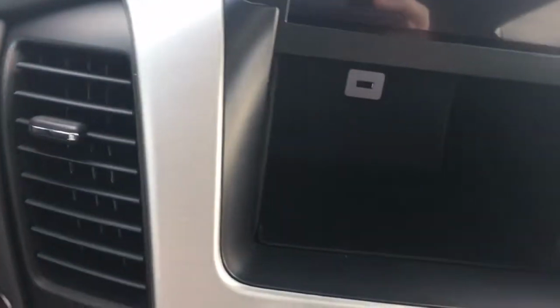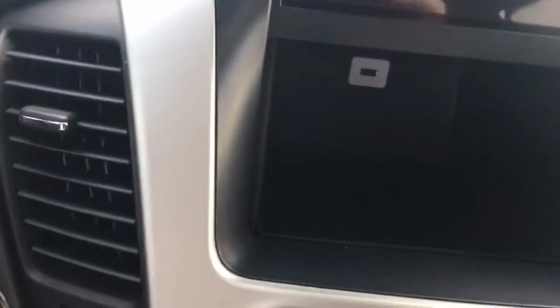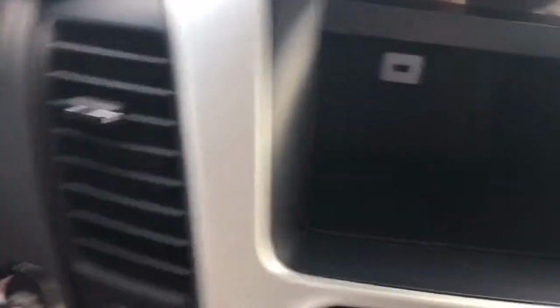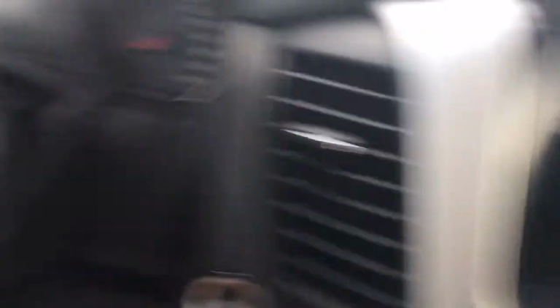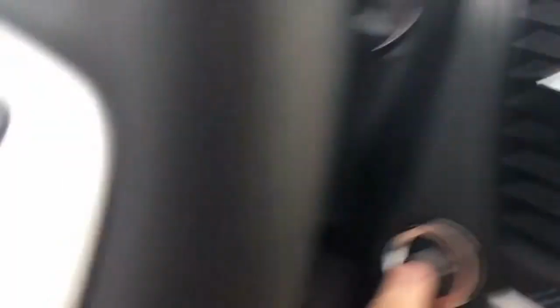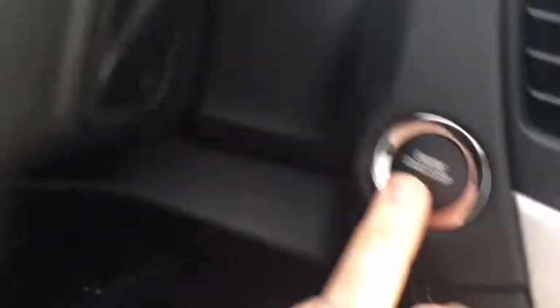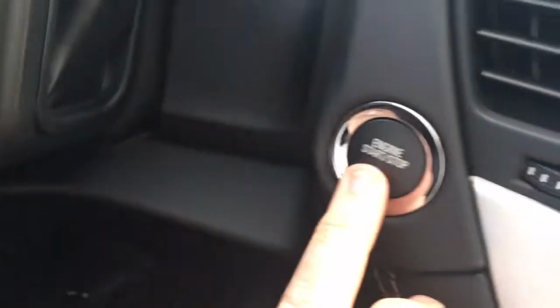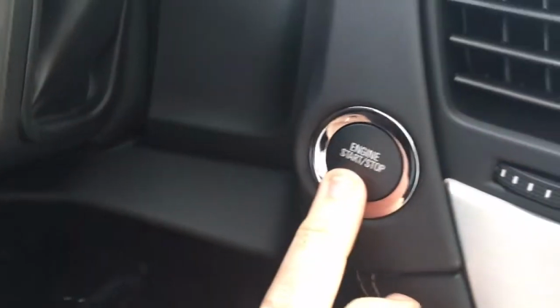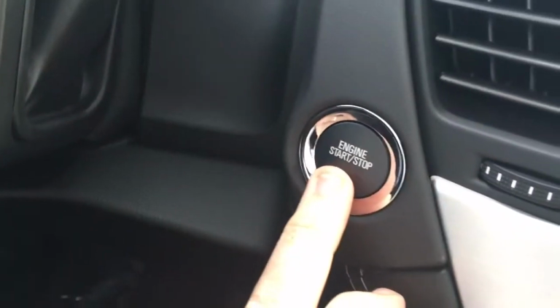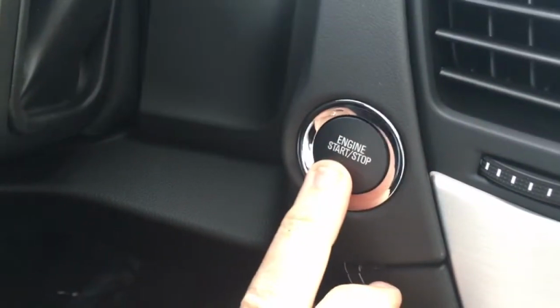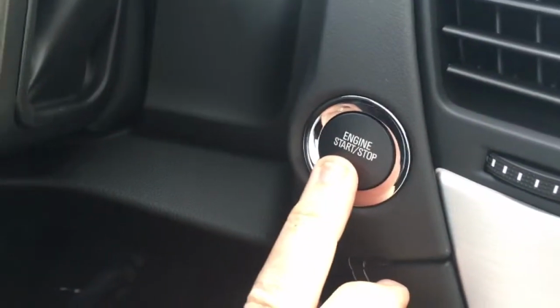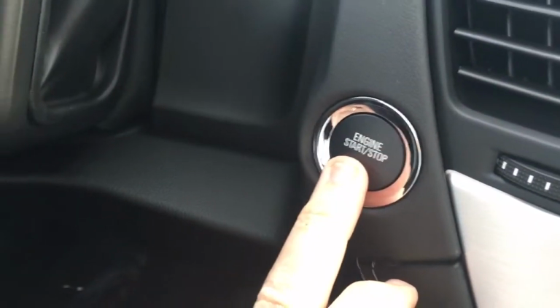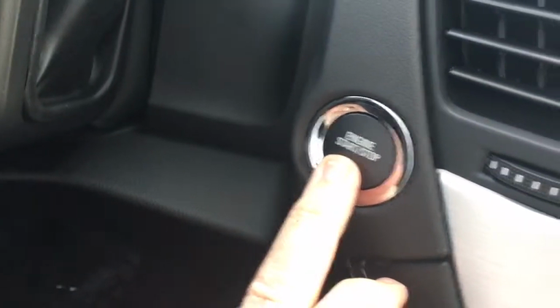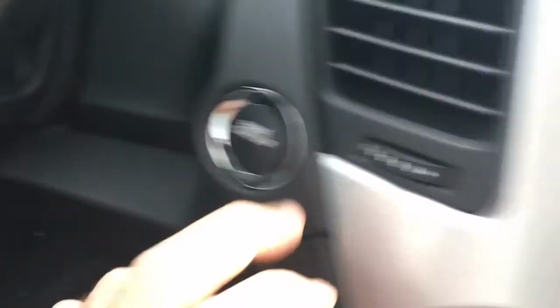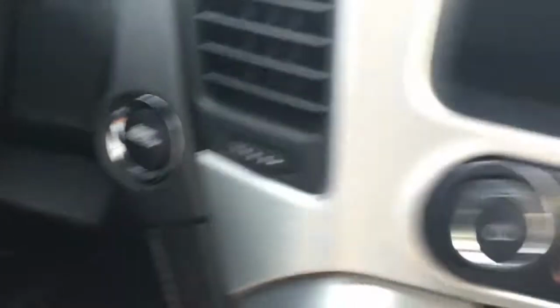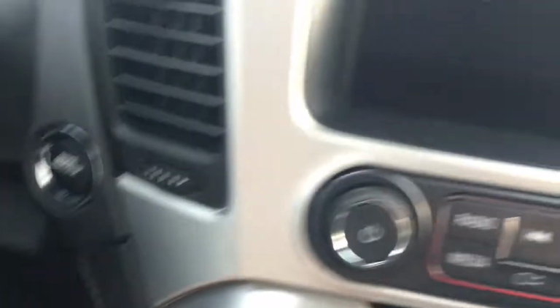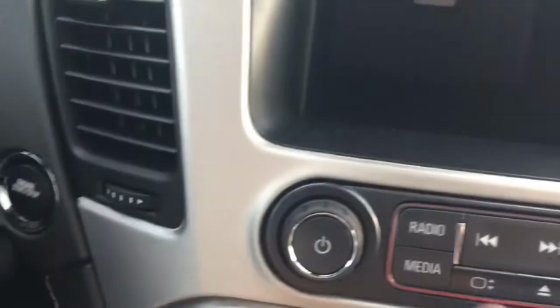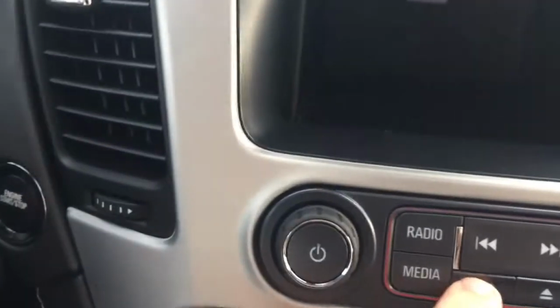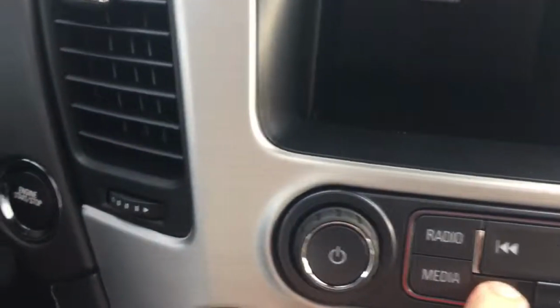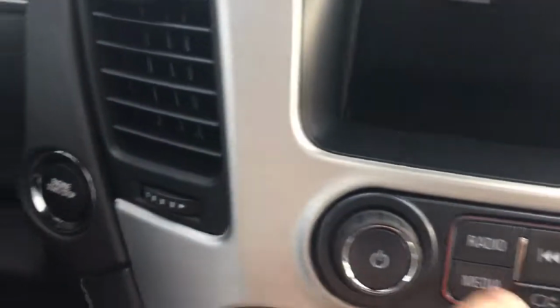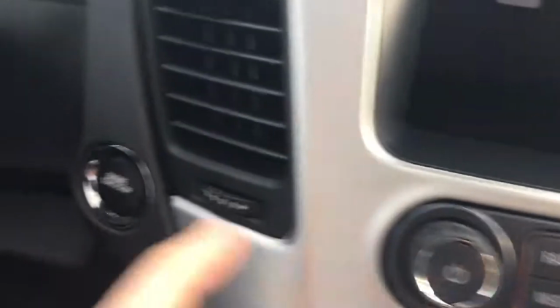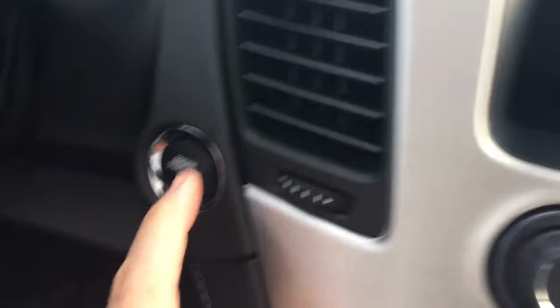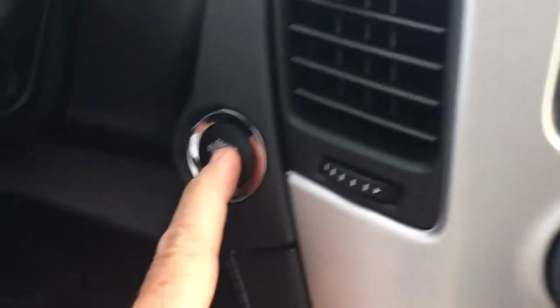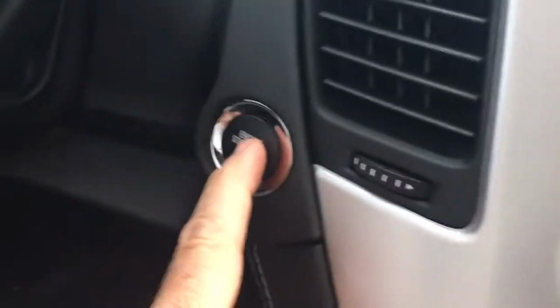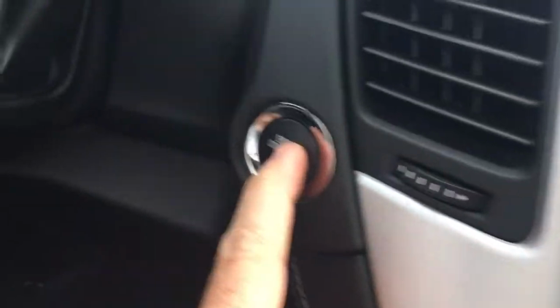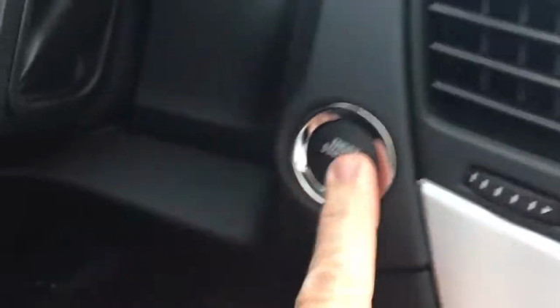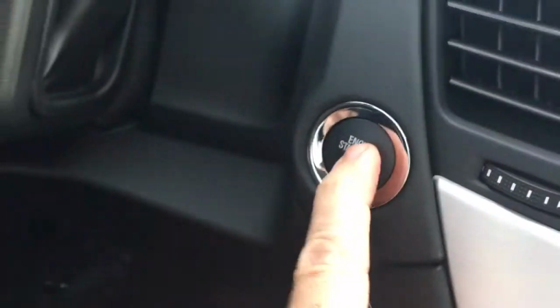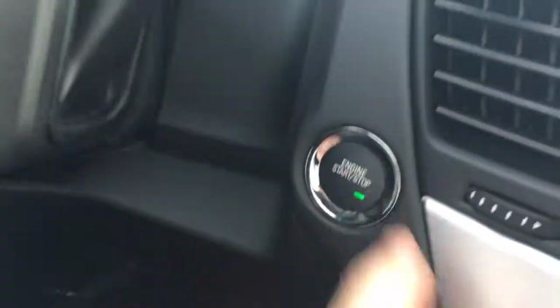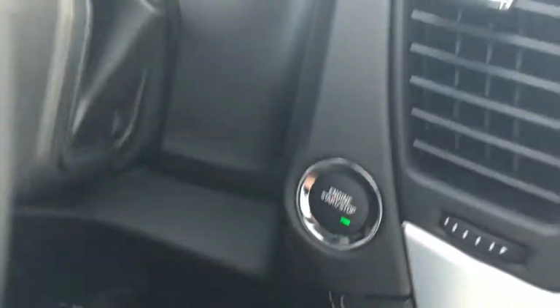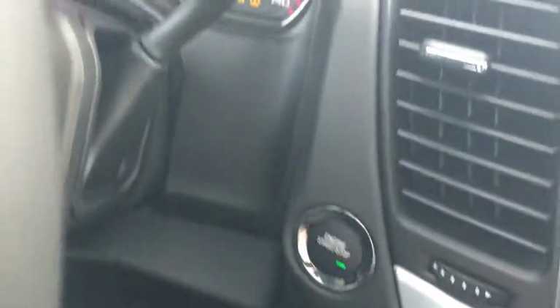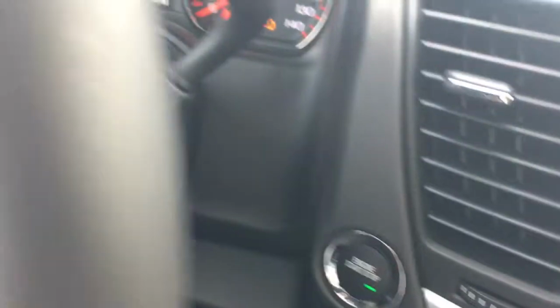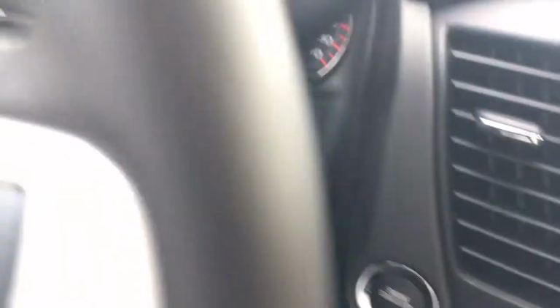And when you start the car remotely, you still need to push to start it.